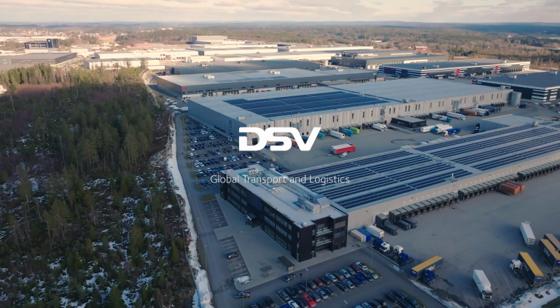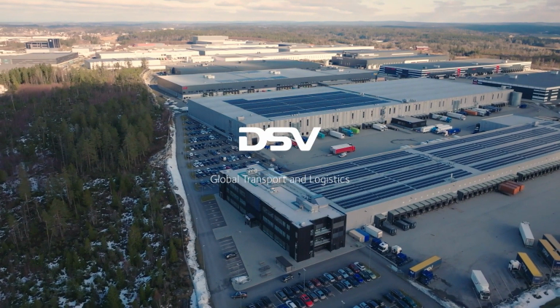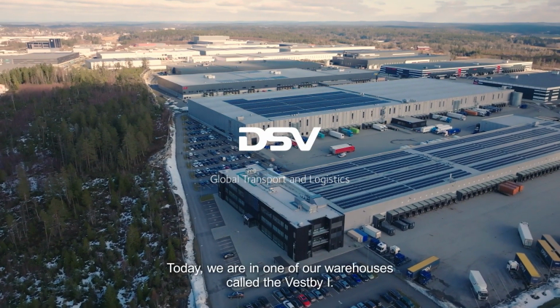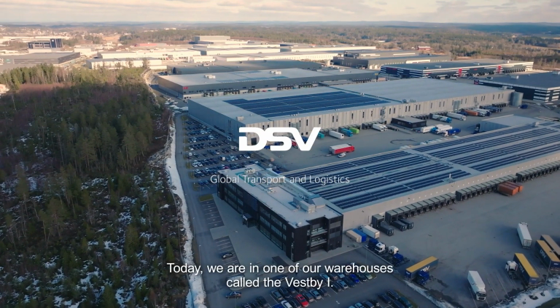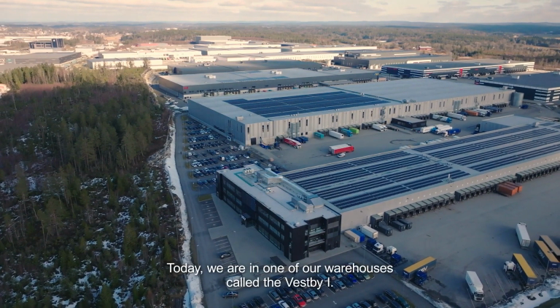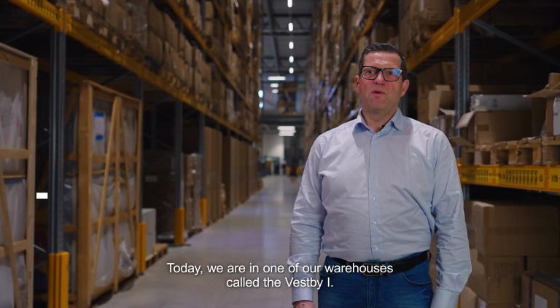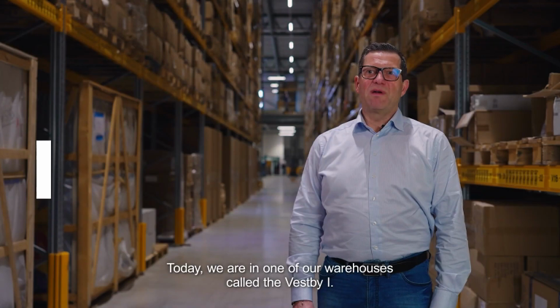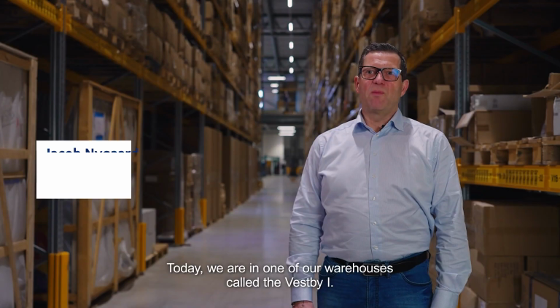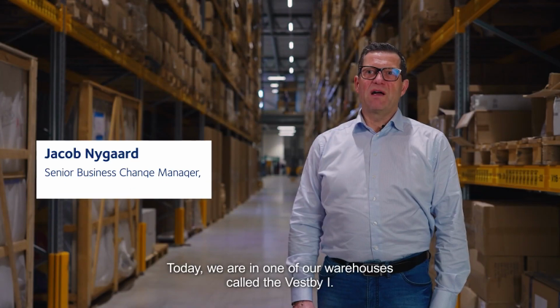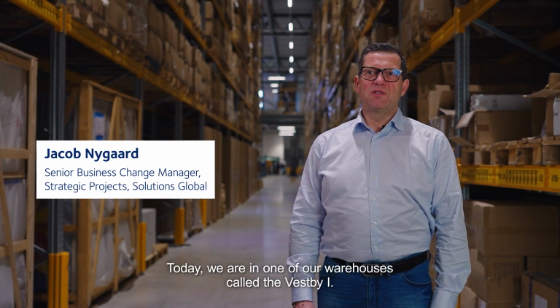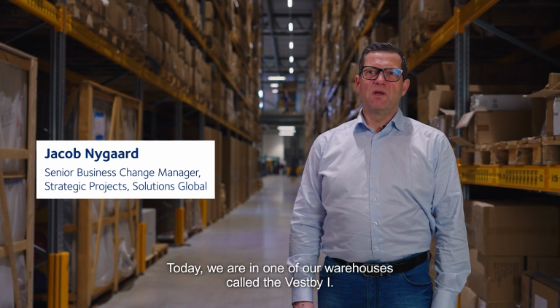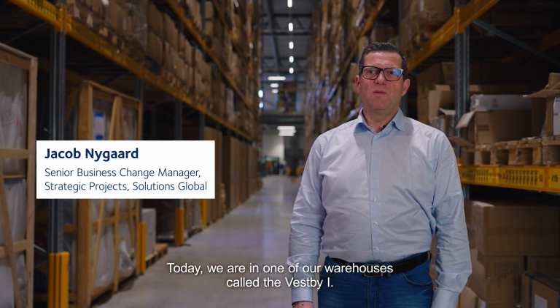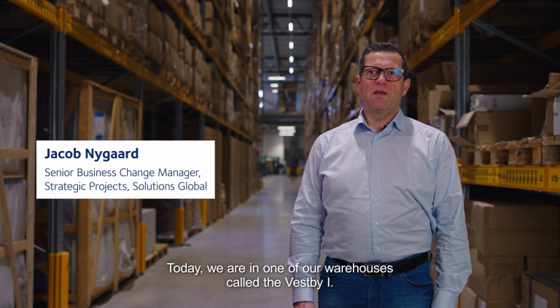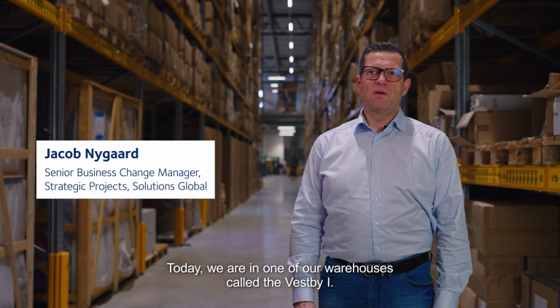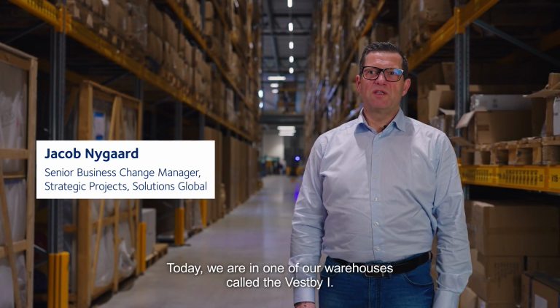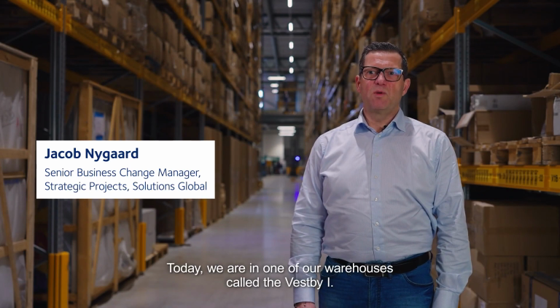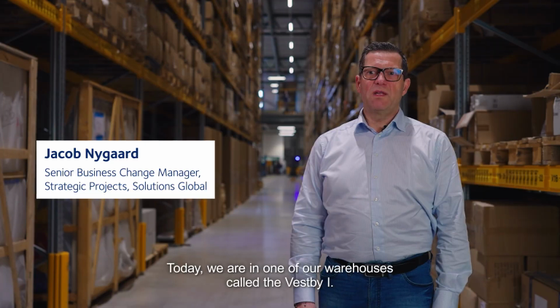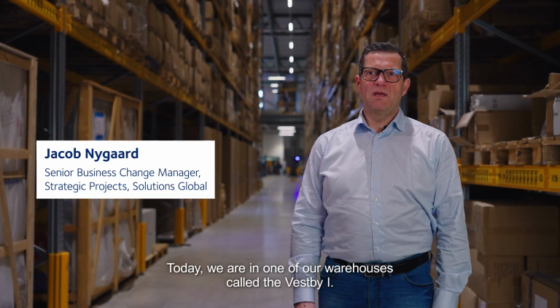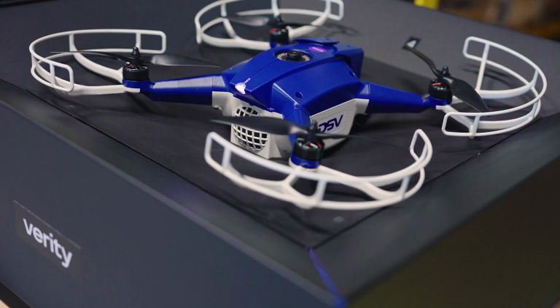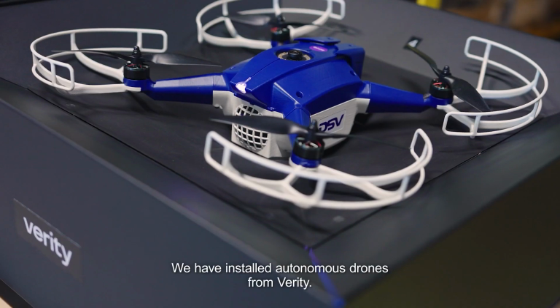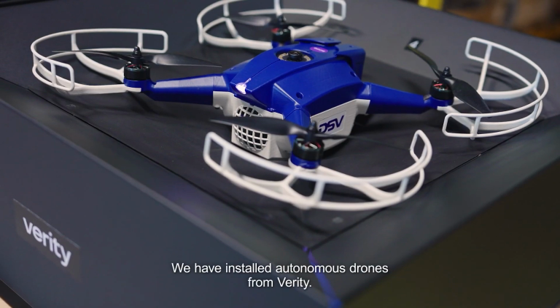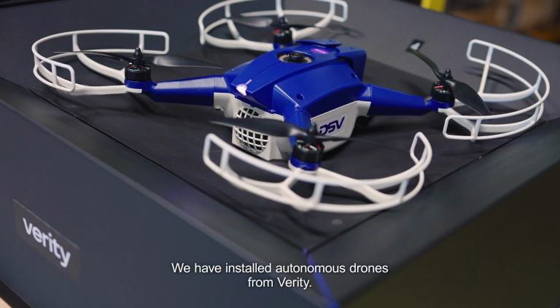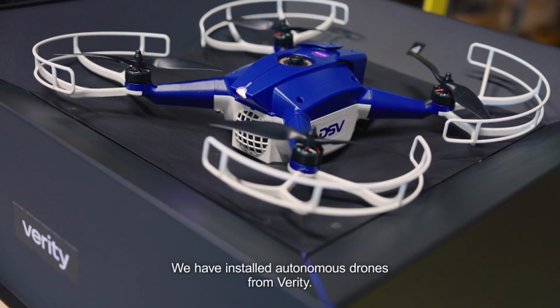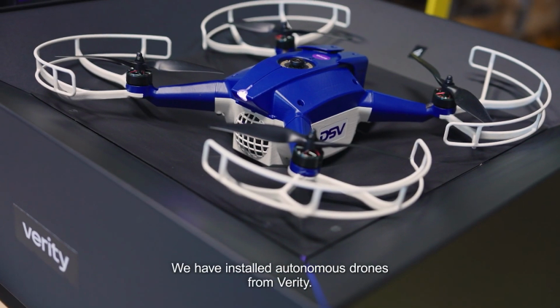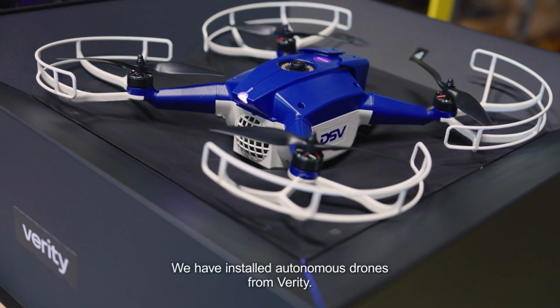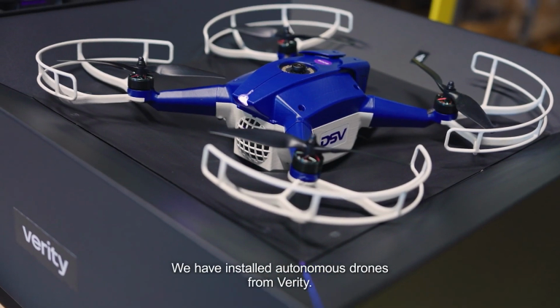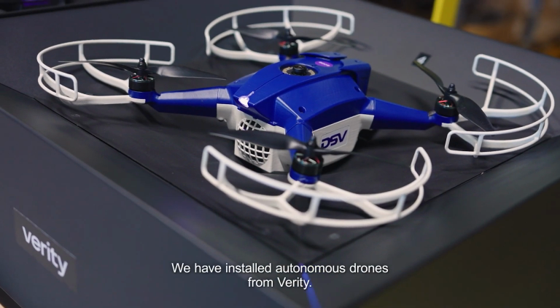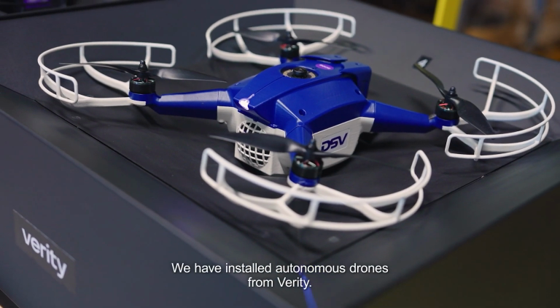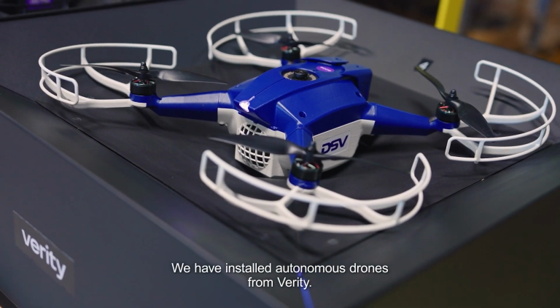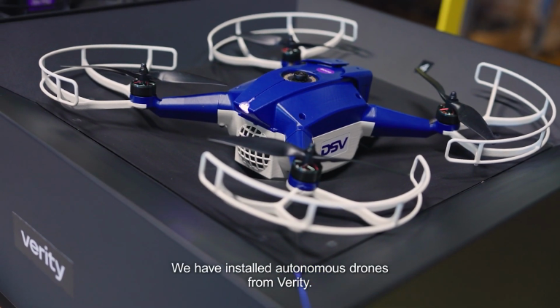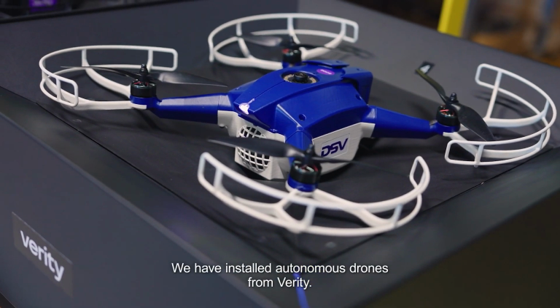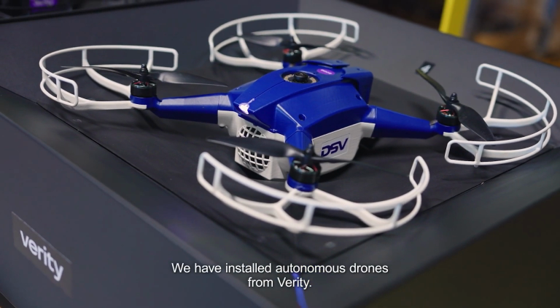Today we are in one of our warehouses in Norway called the Vespi-1. We have installed the autonomous drones from Verity.